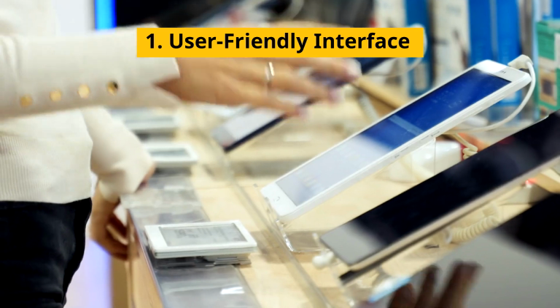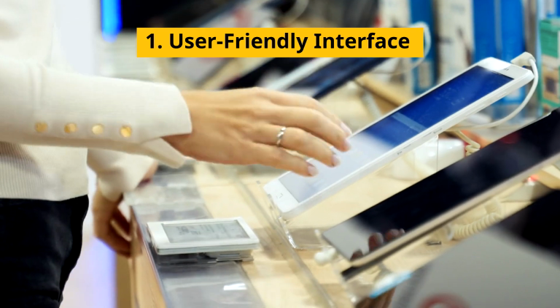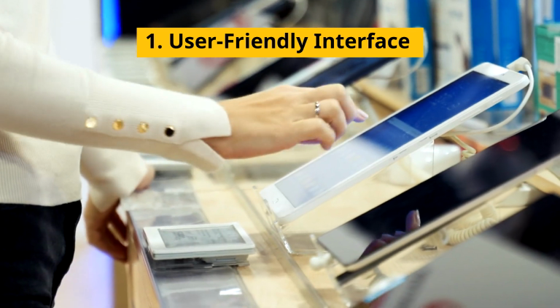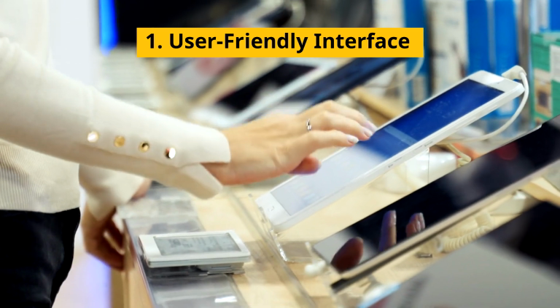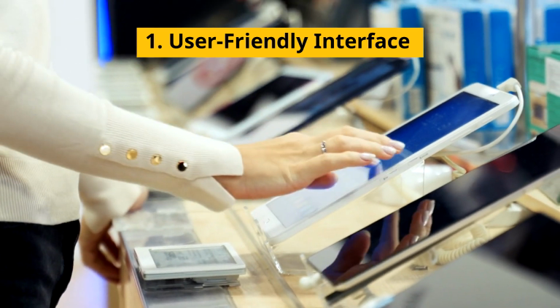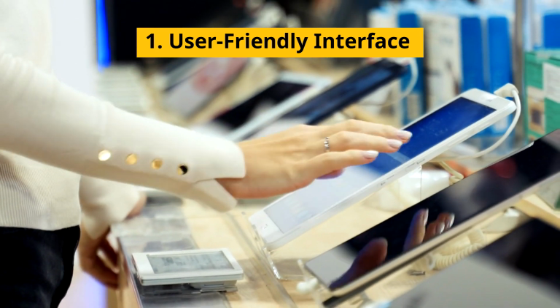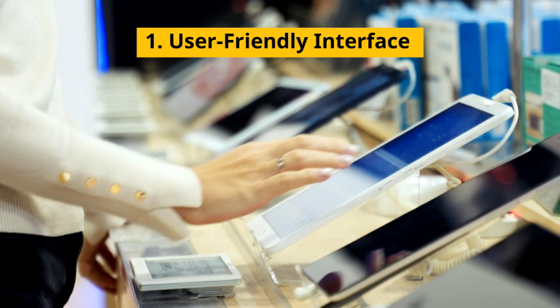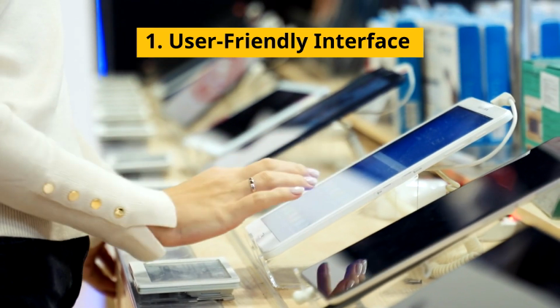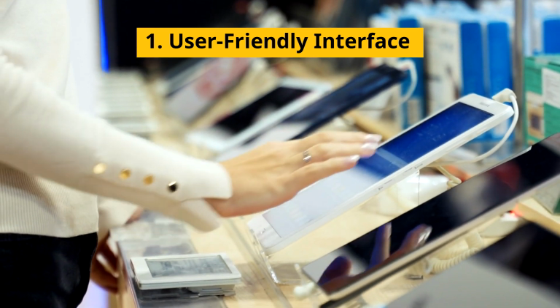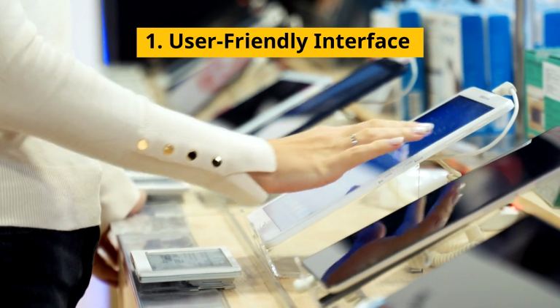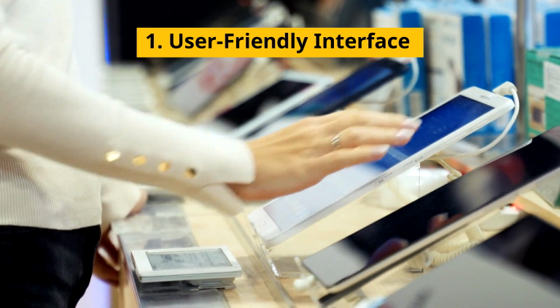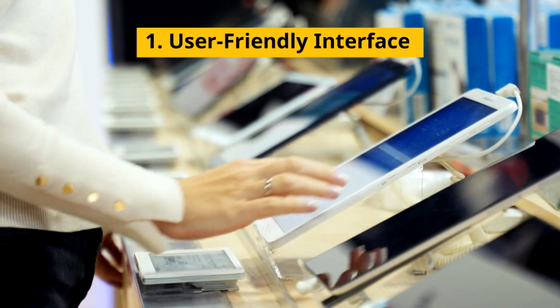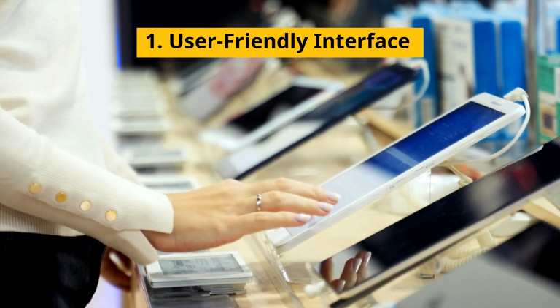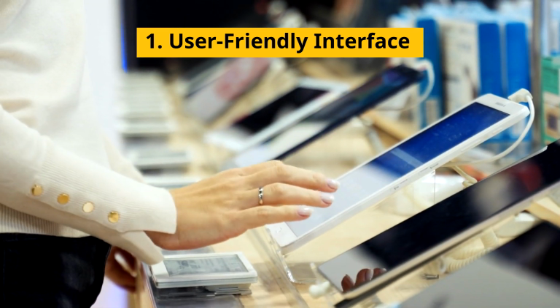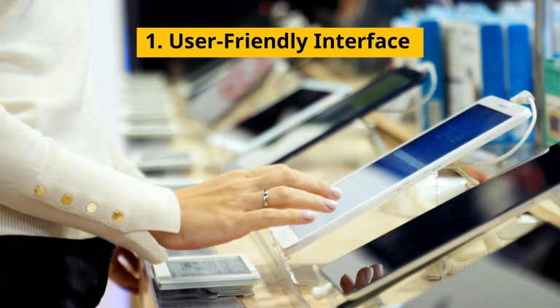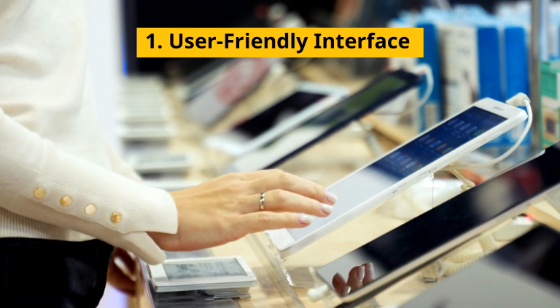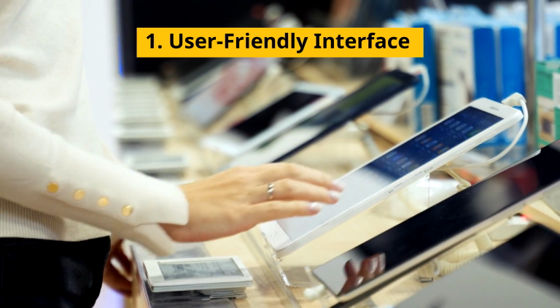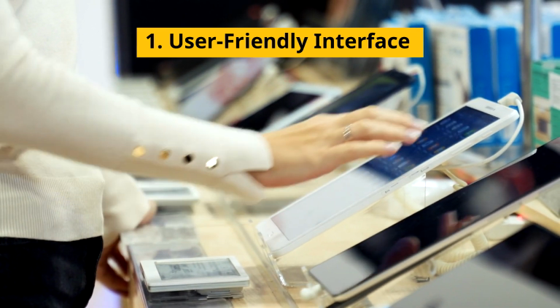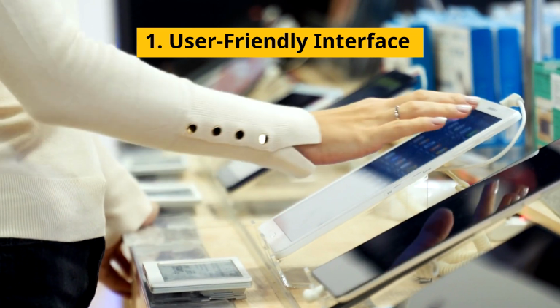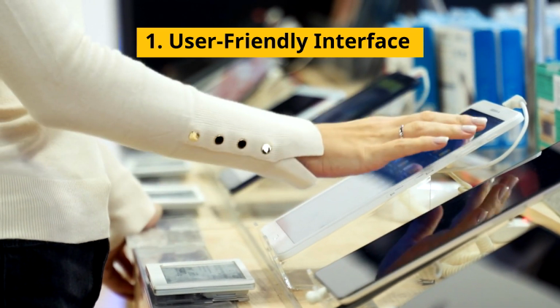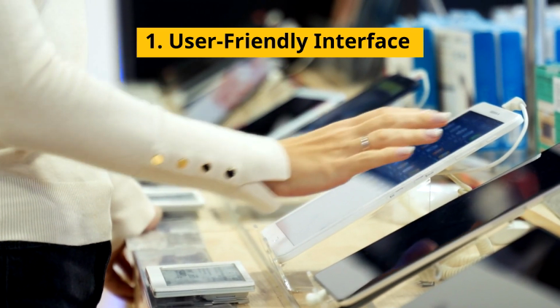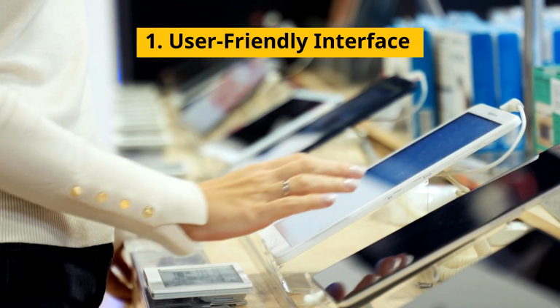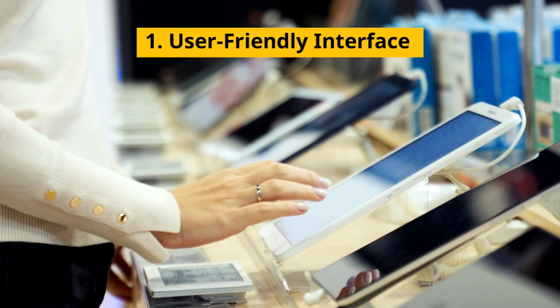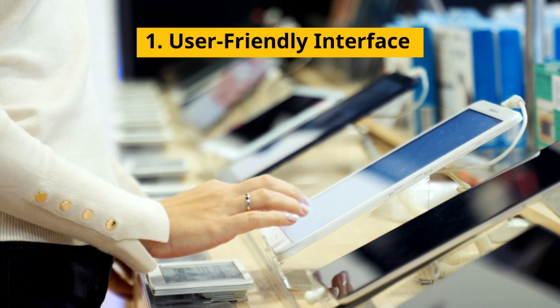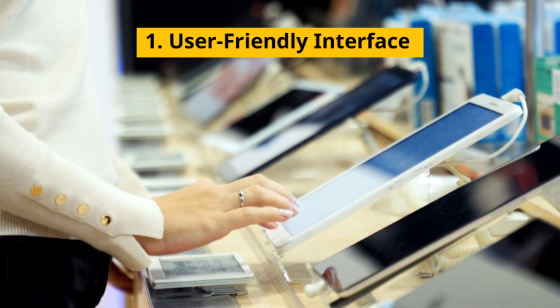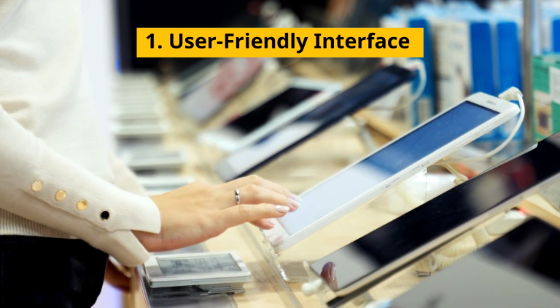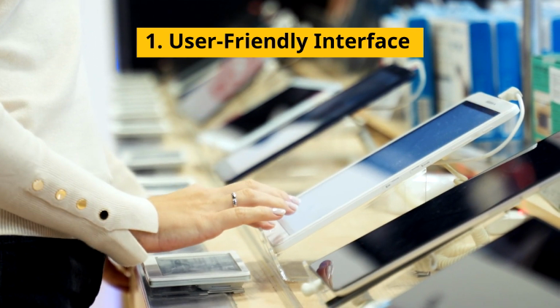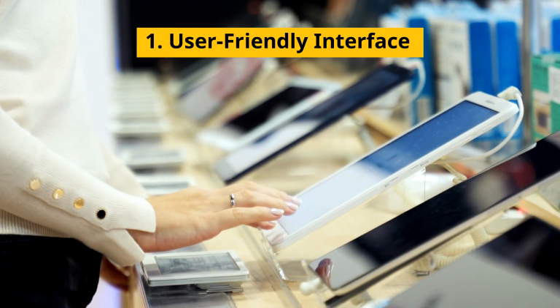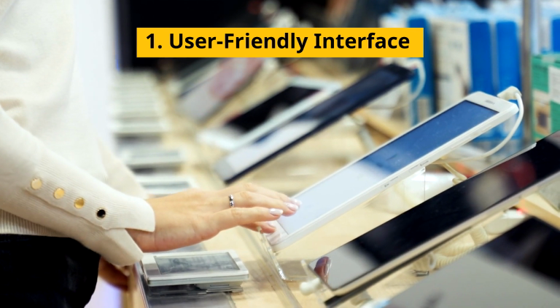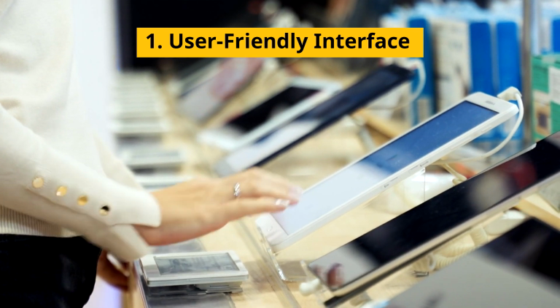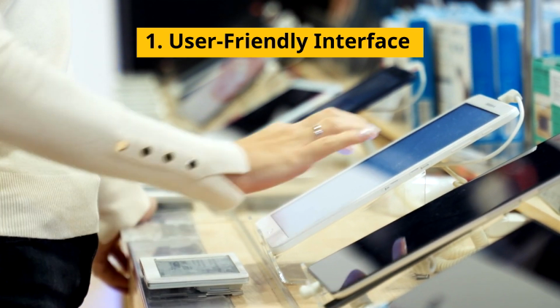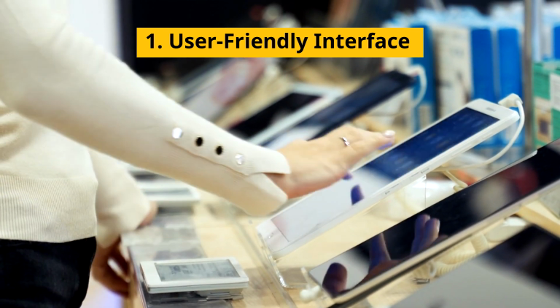1. User-Friendly Interface — simplifies transactions and employee training with an intuitive design.